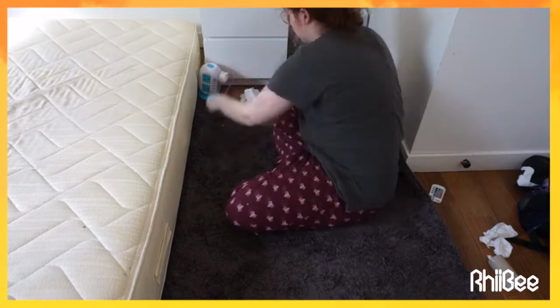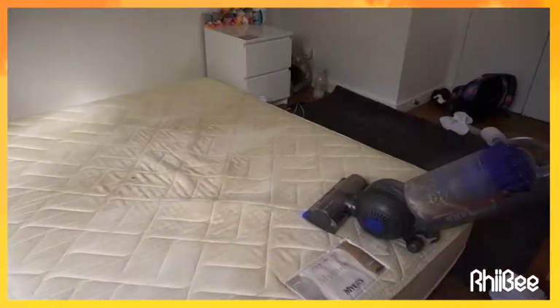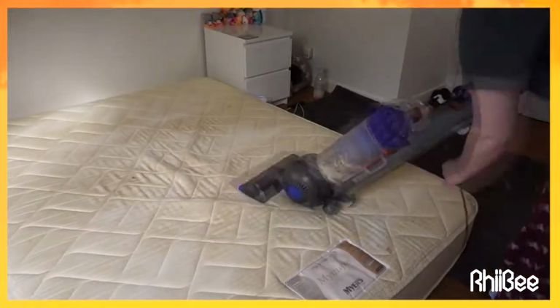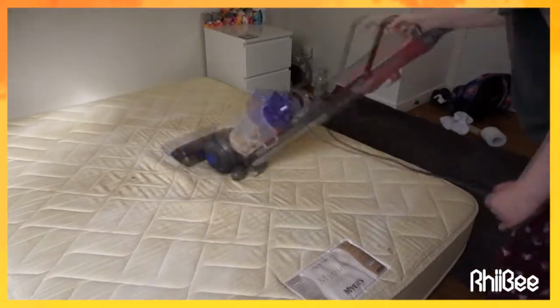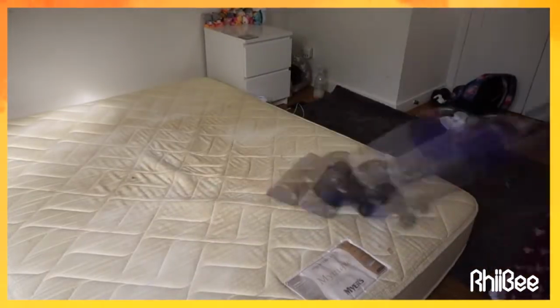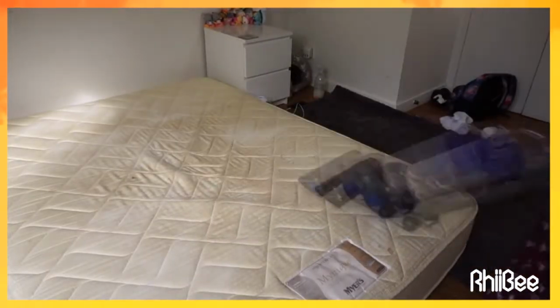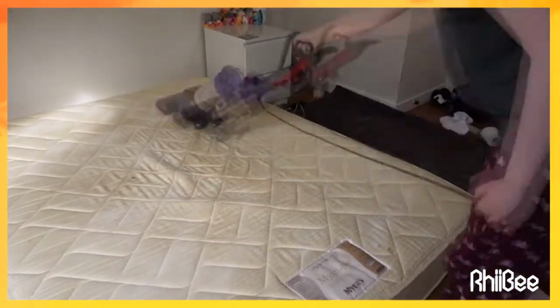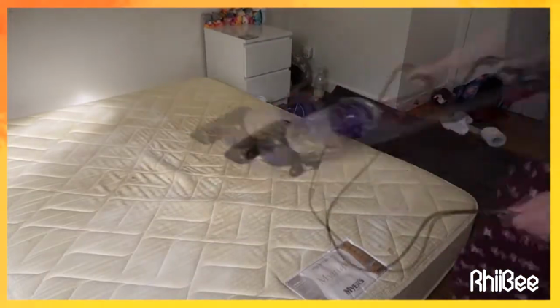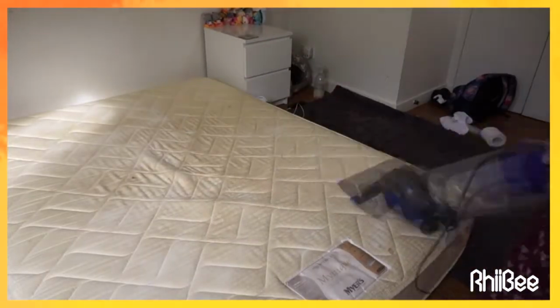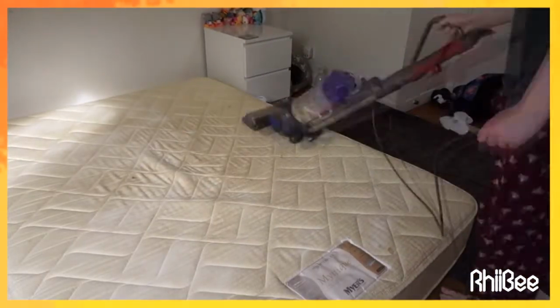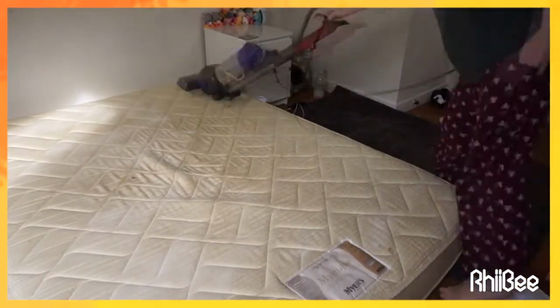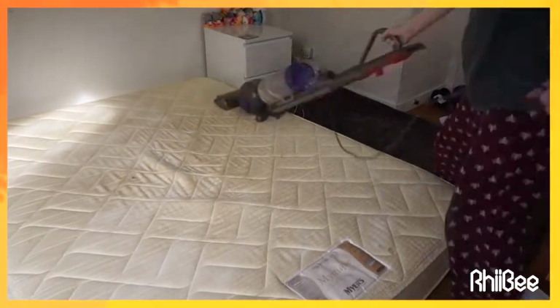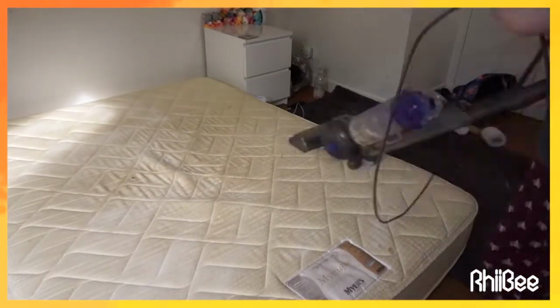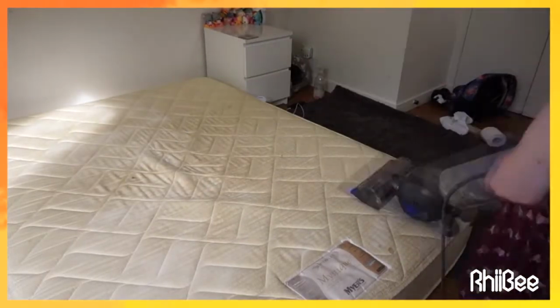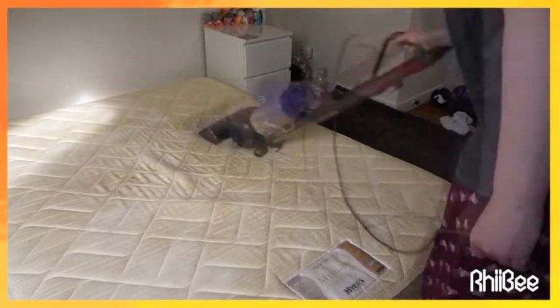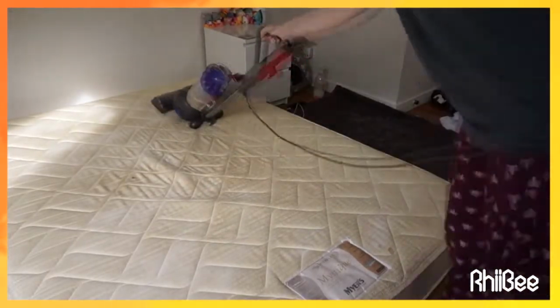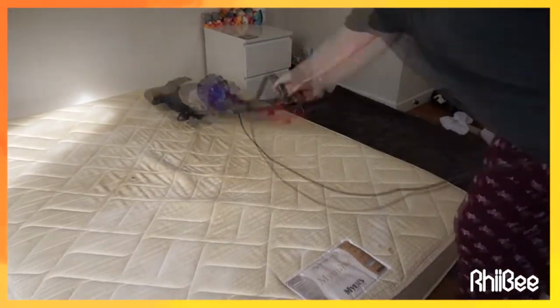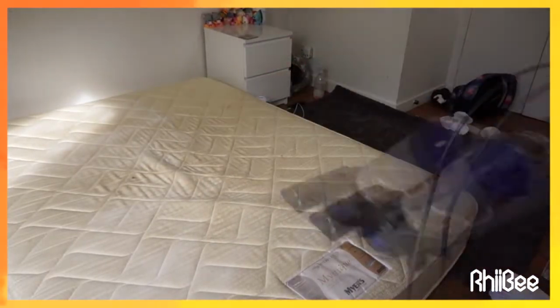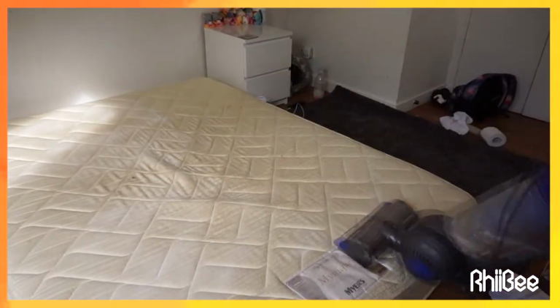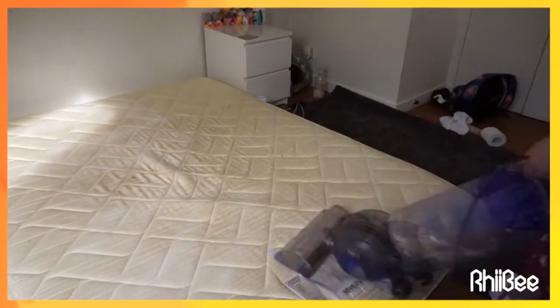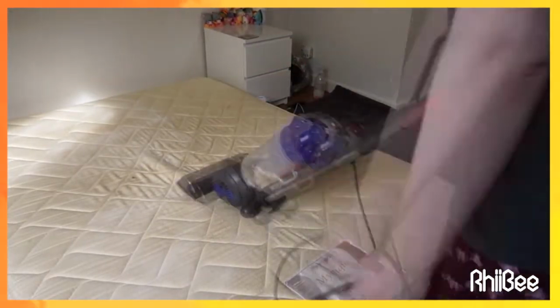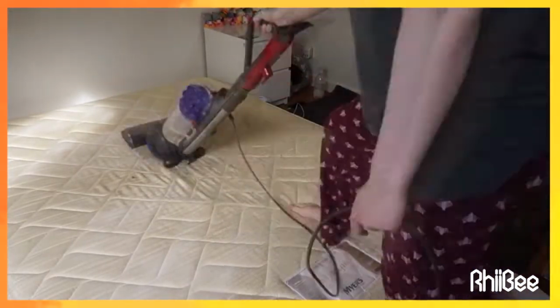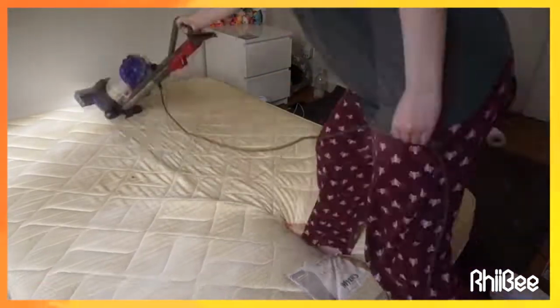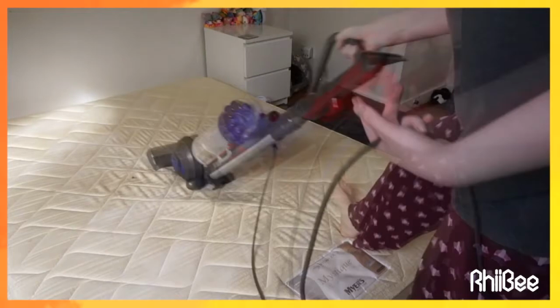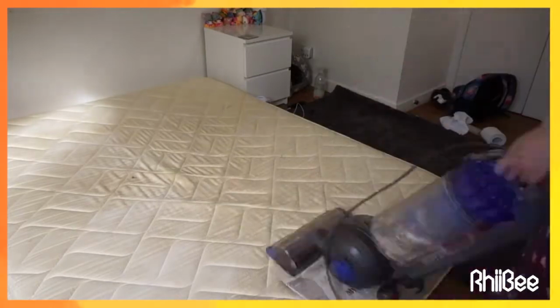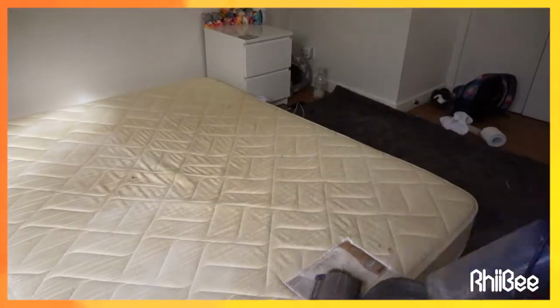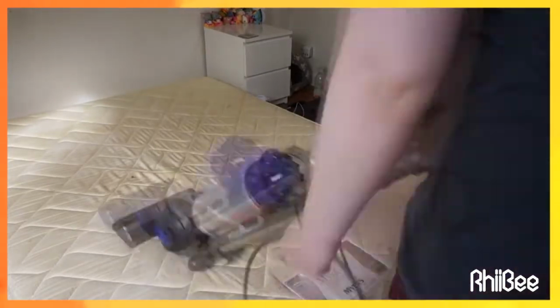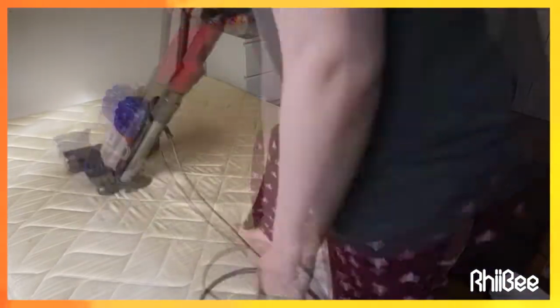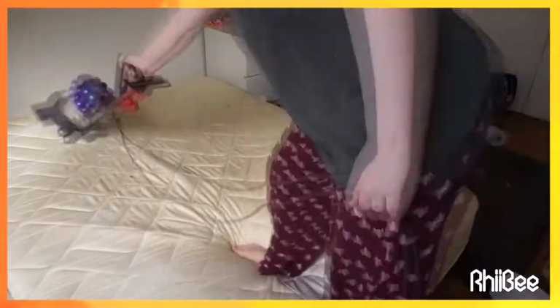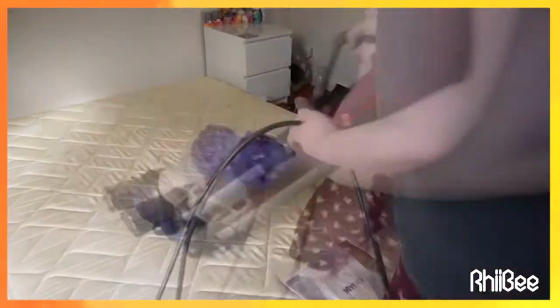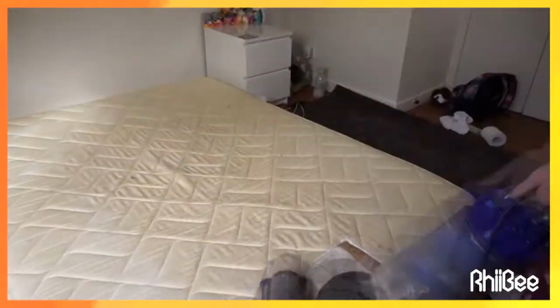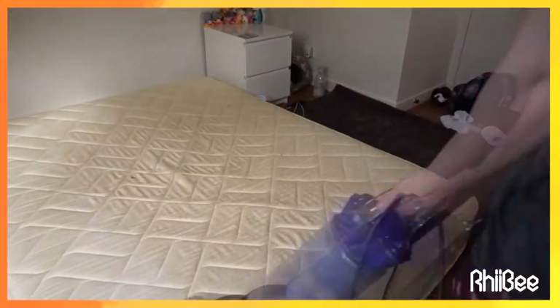Now the carpet powder has done its work of disinfecting and removing odors. I'm just making my job easier by hoovering the mattress.